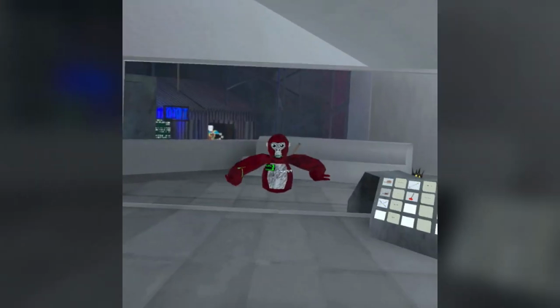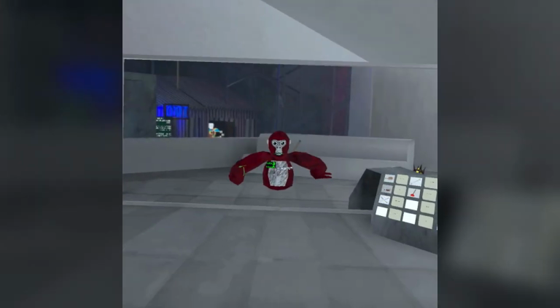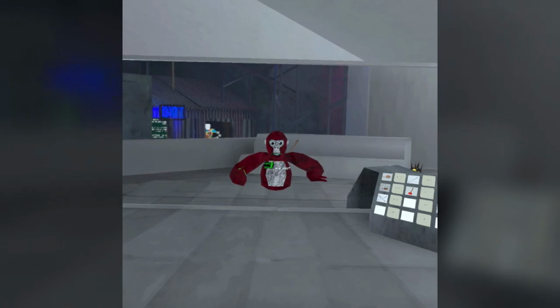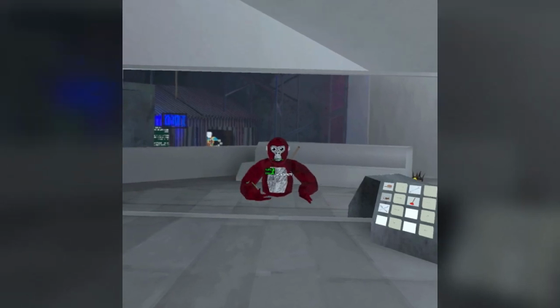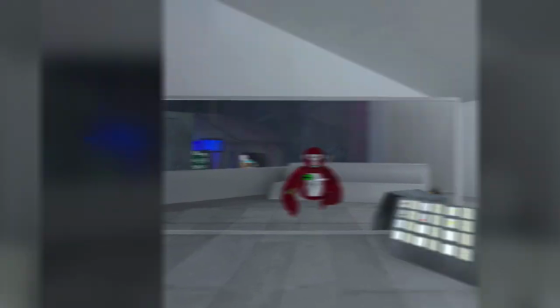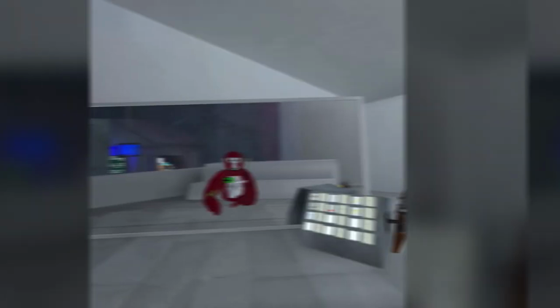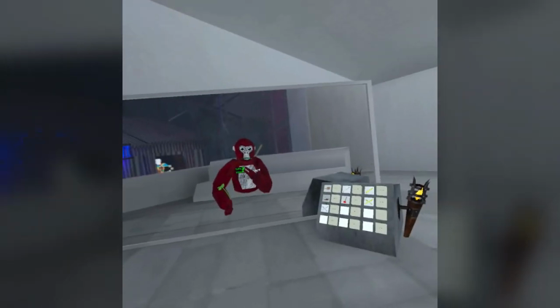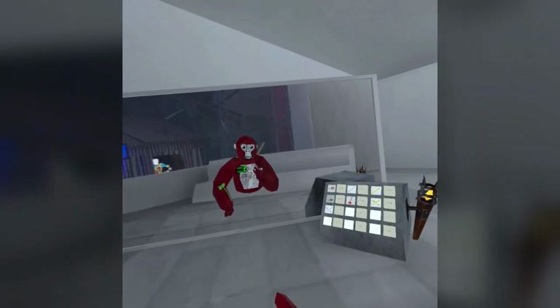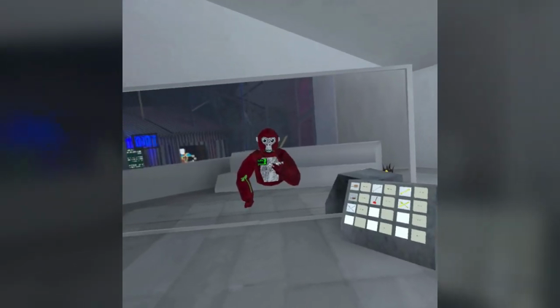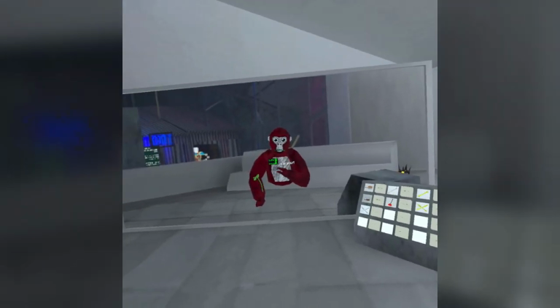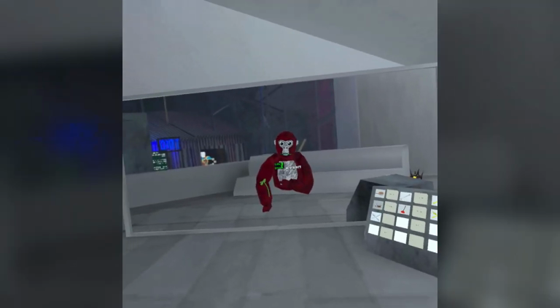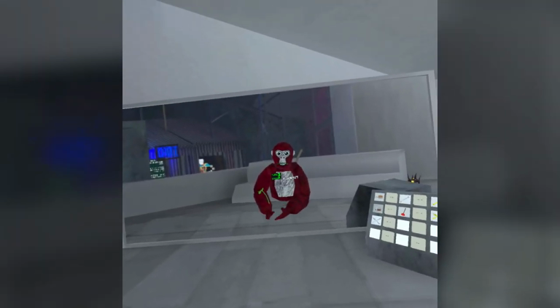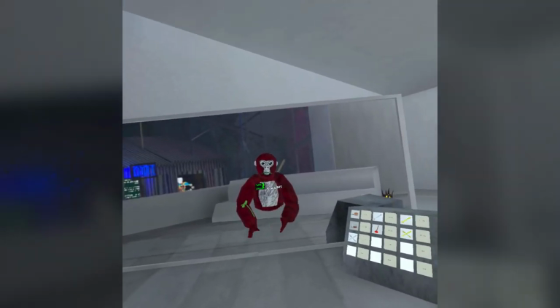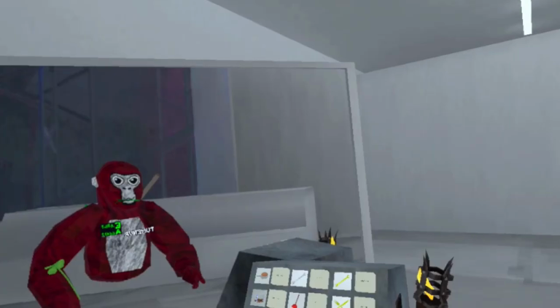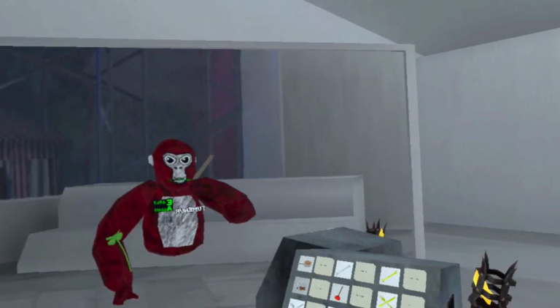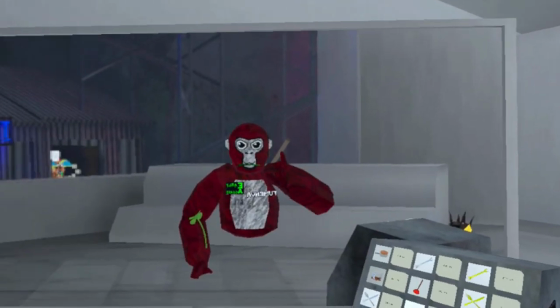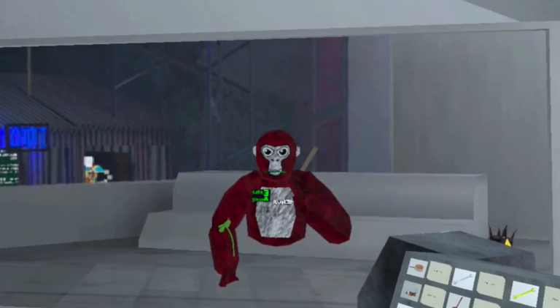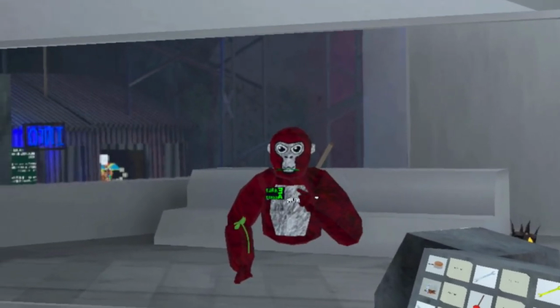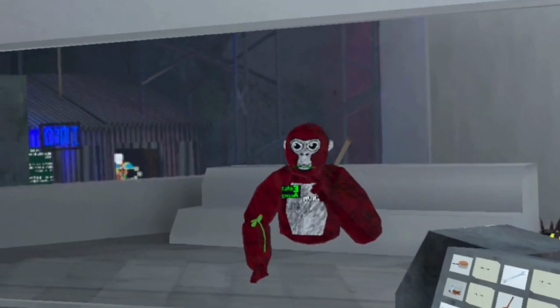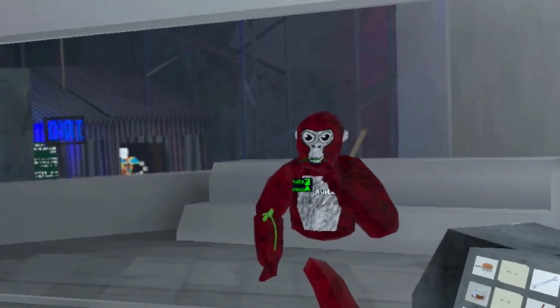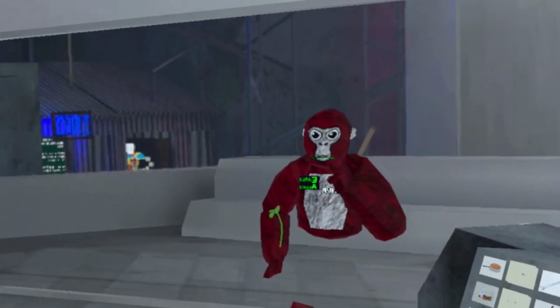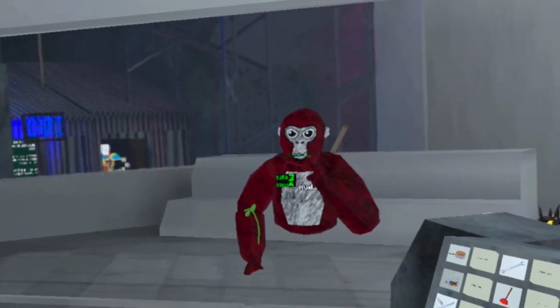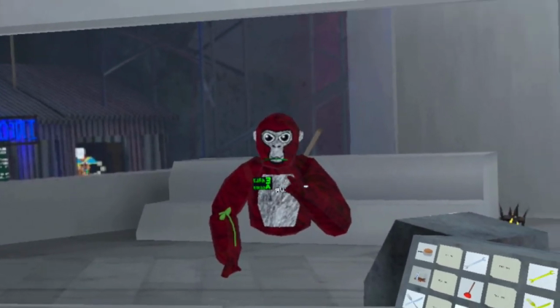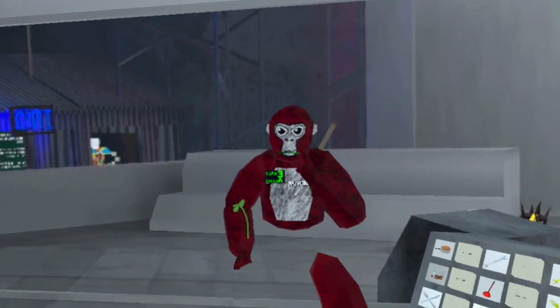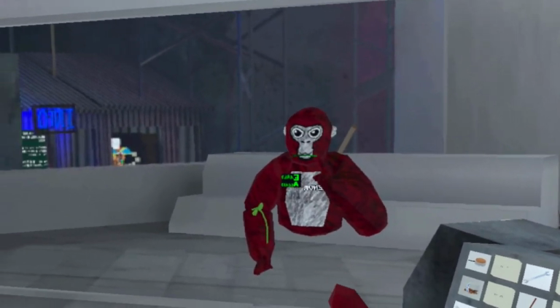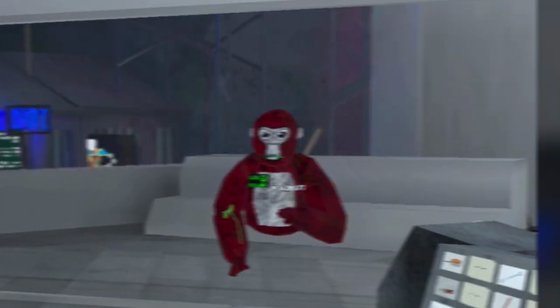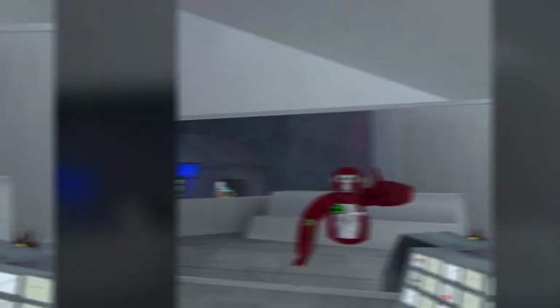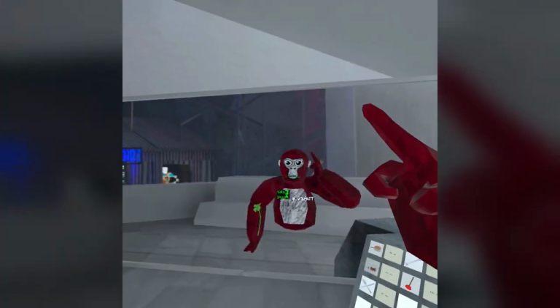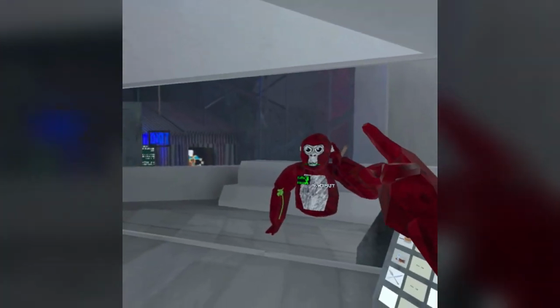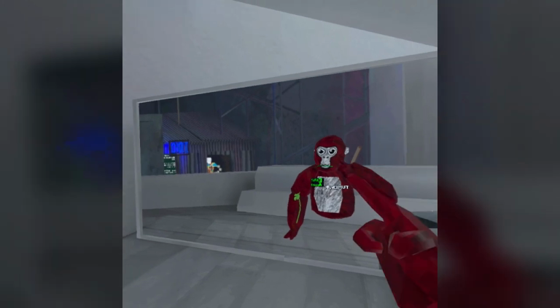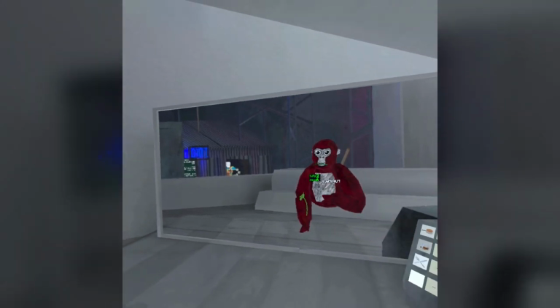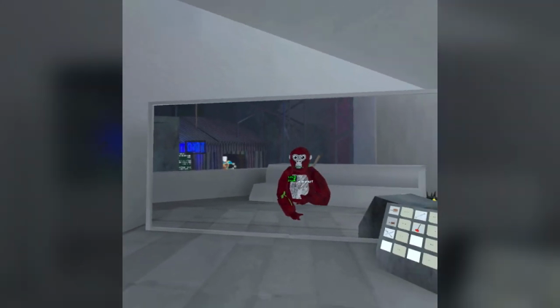Hello guys, in today's video I'm going to be showing you how to get a deep voice like Yummy in Gorilla Tag.